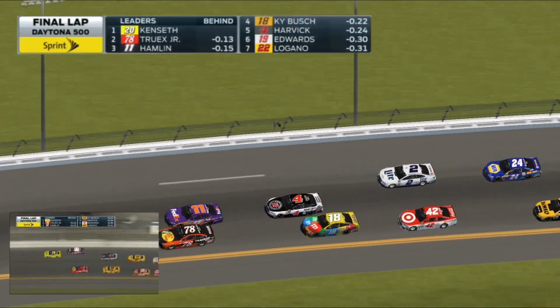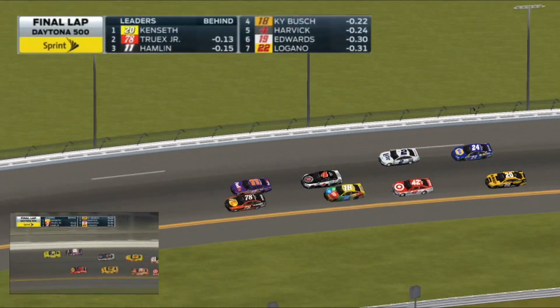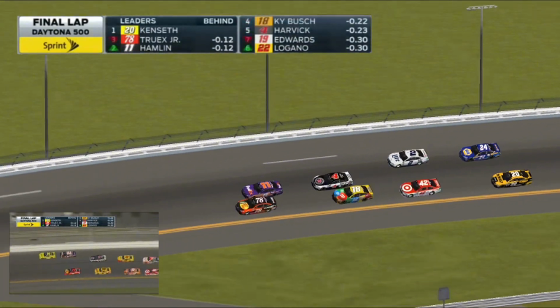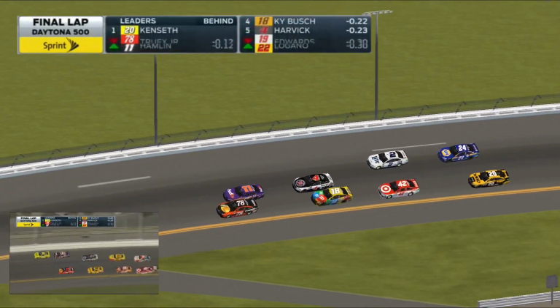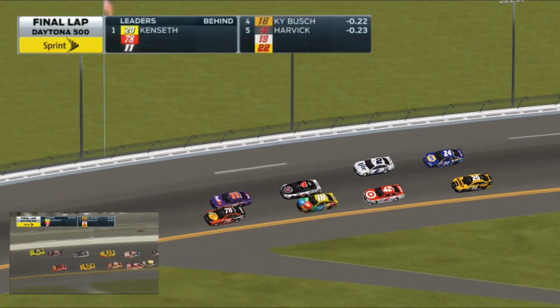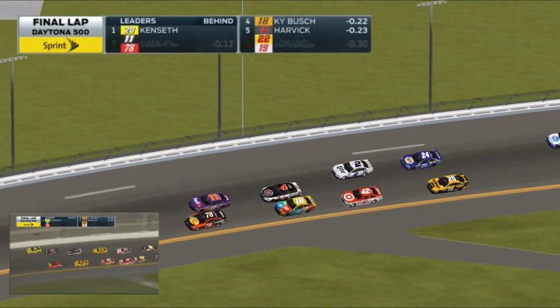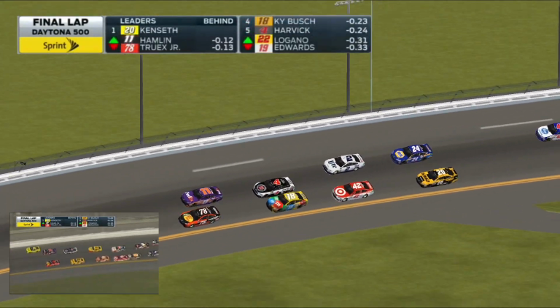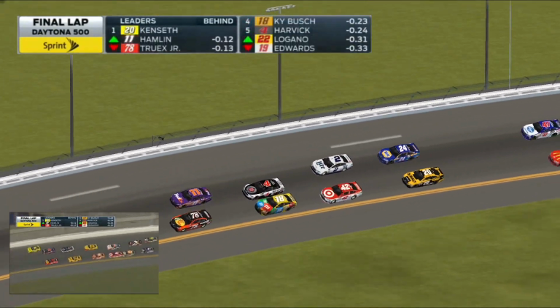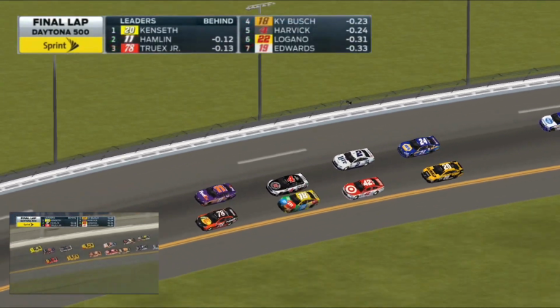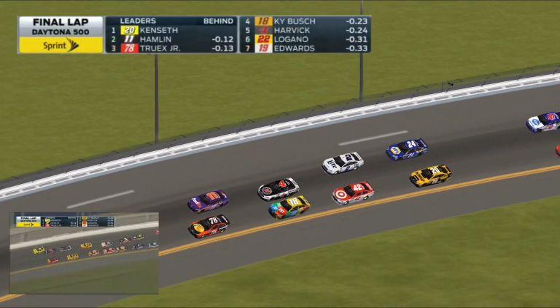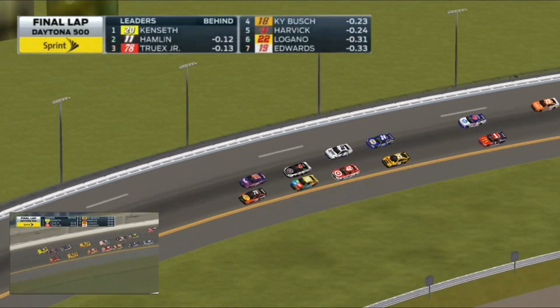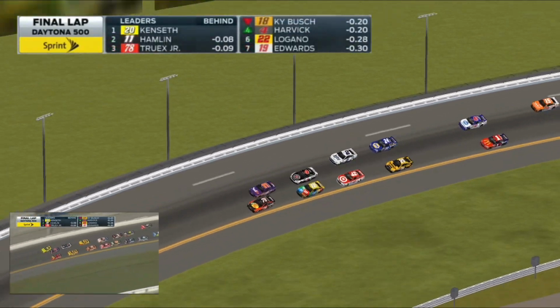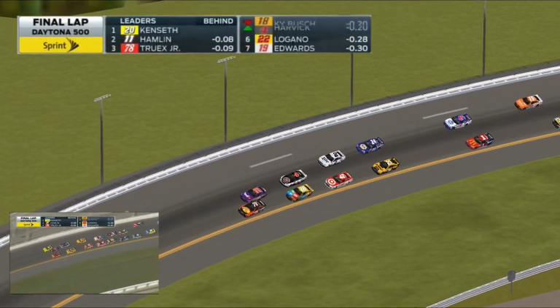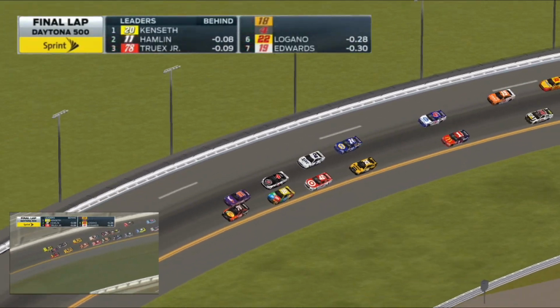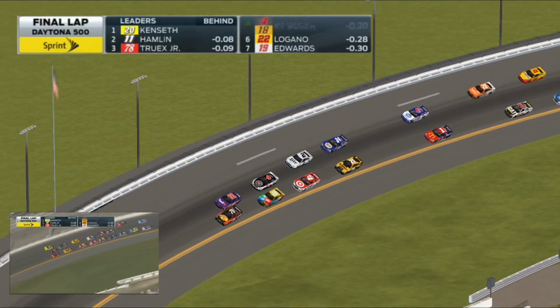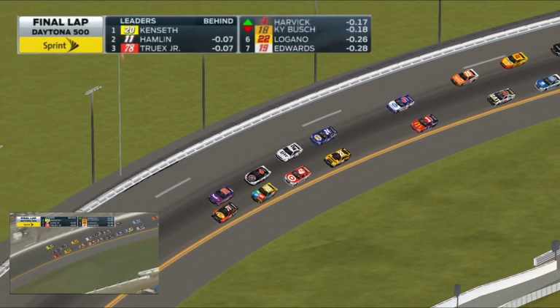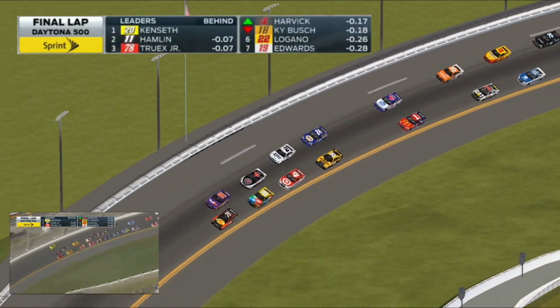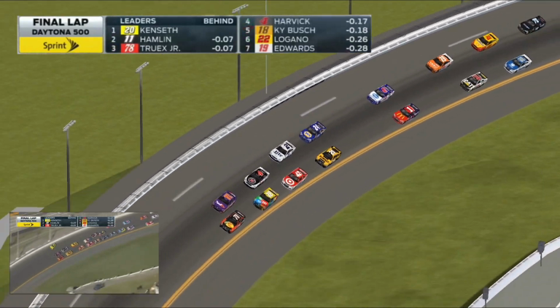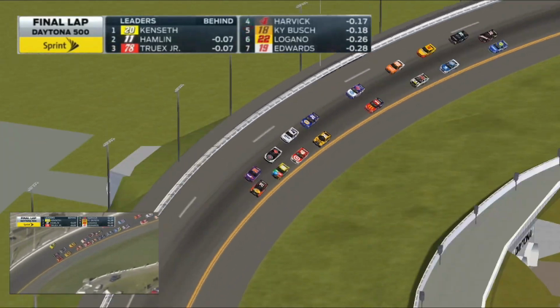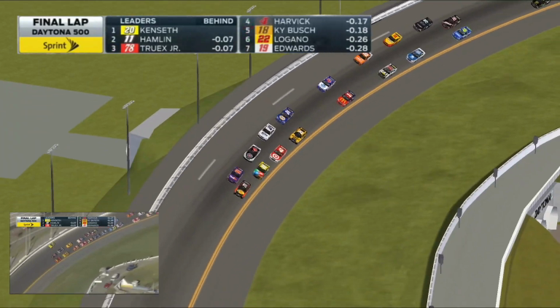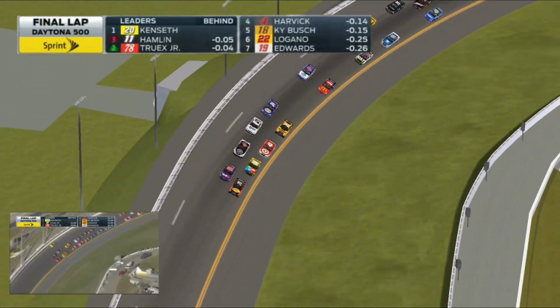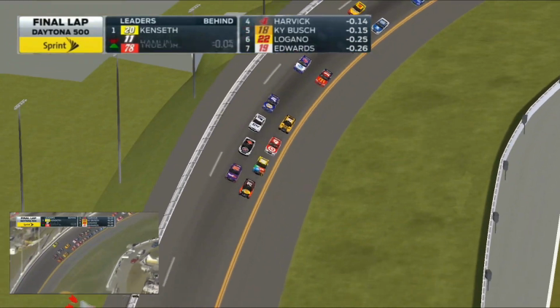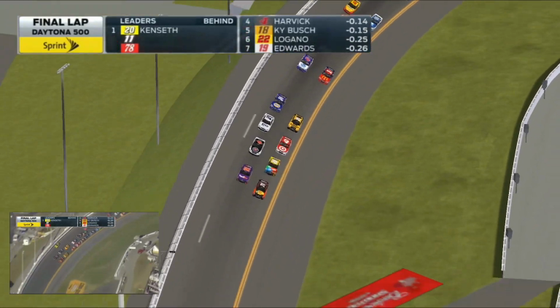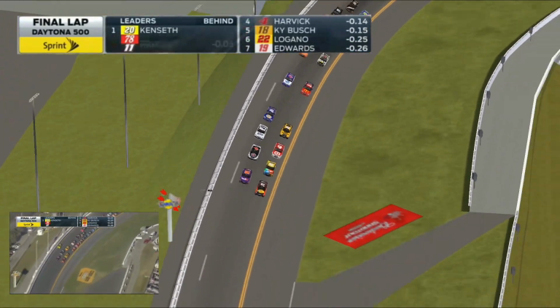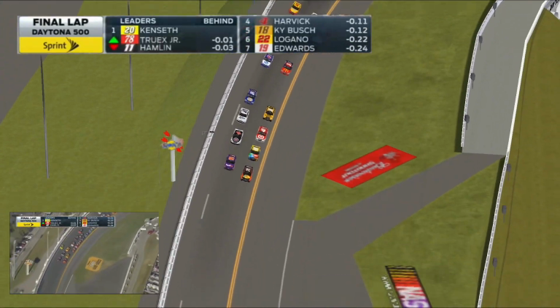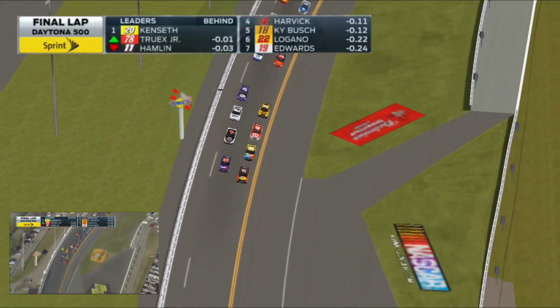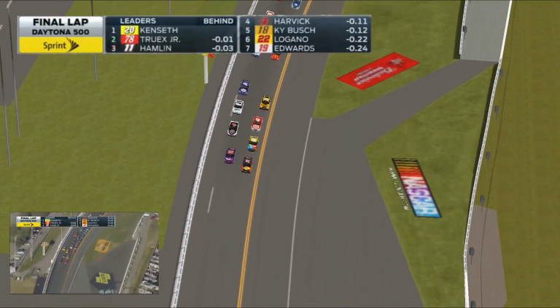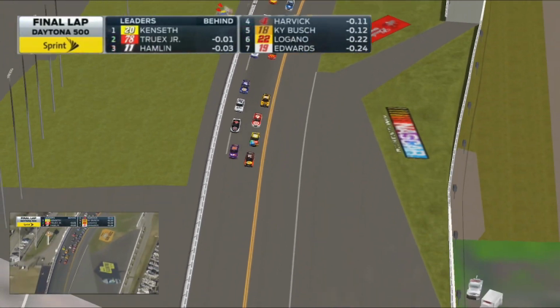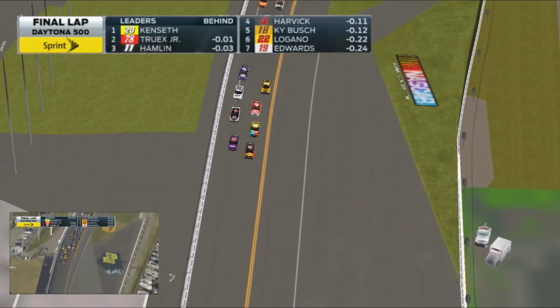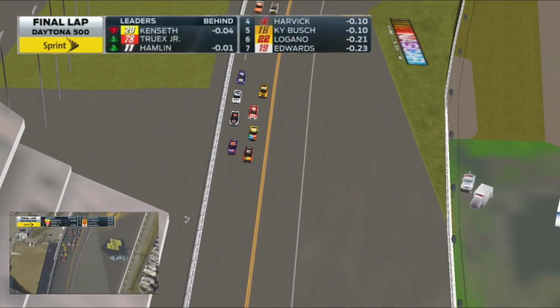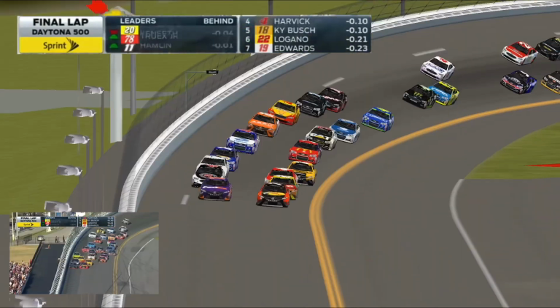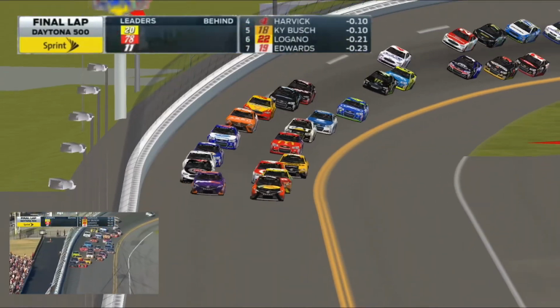Up high. Watch the inside. Martin Truex Jr. Three wide. Truex to the bottom. No, no, no — Kansas saves it.